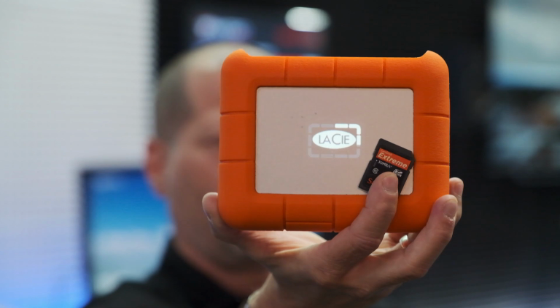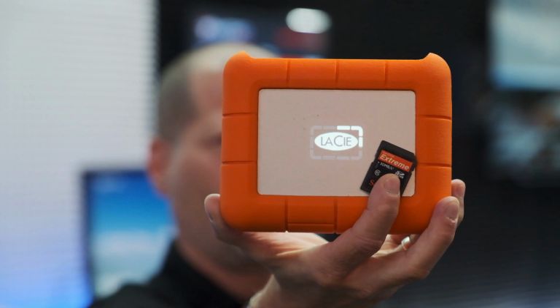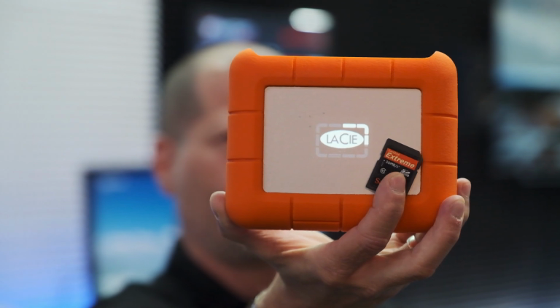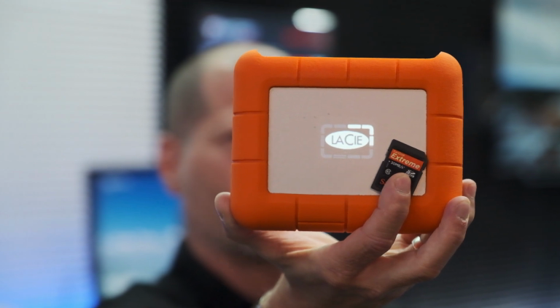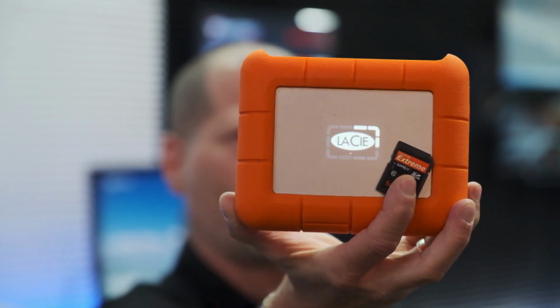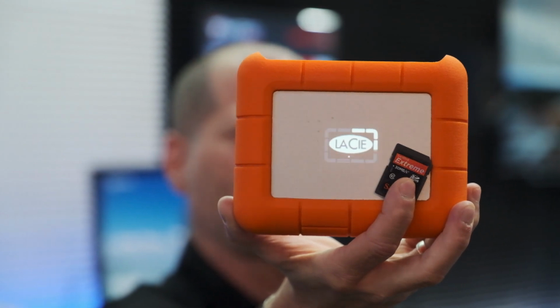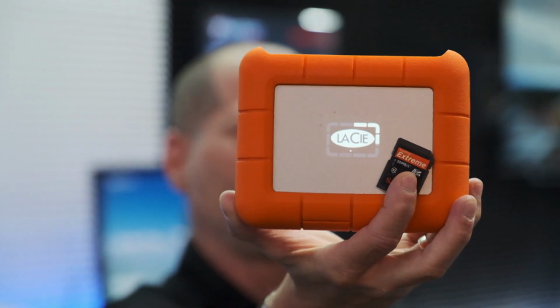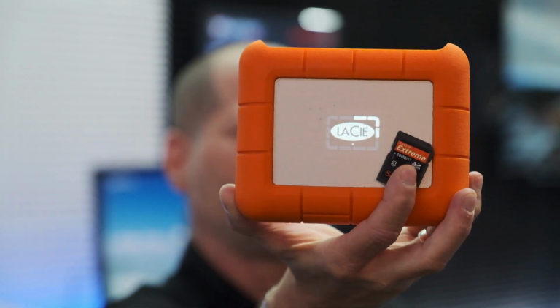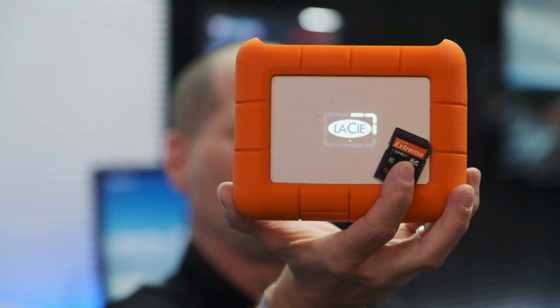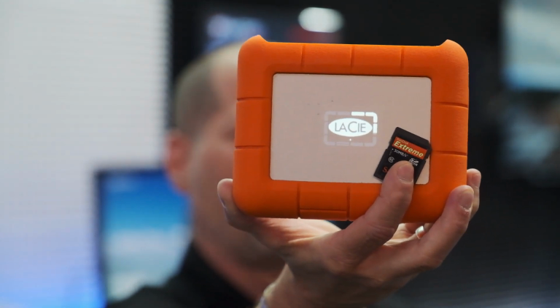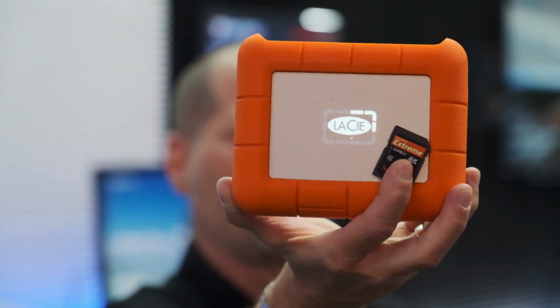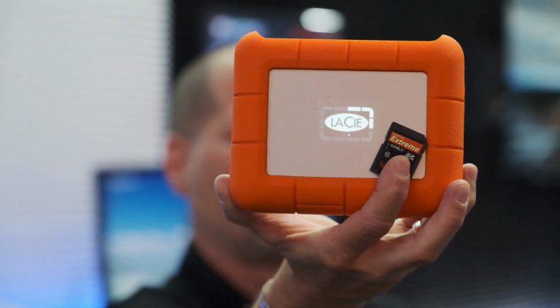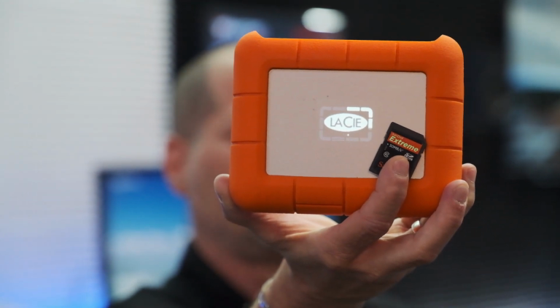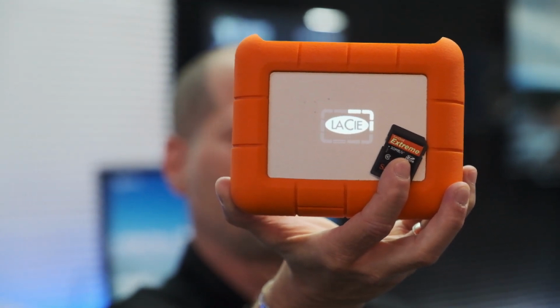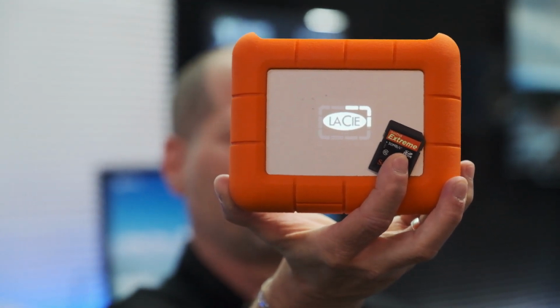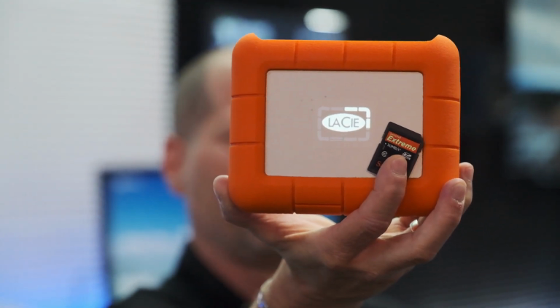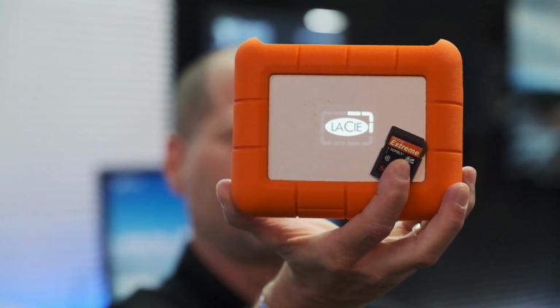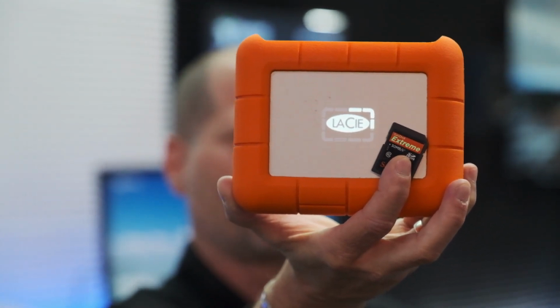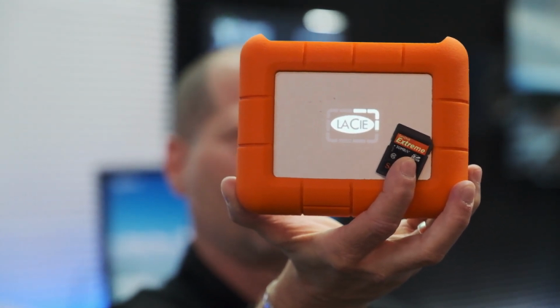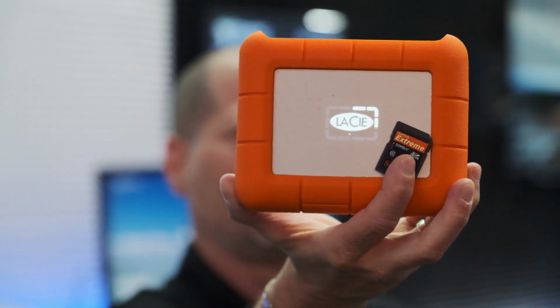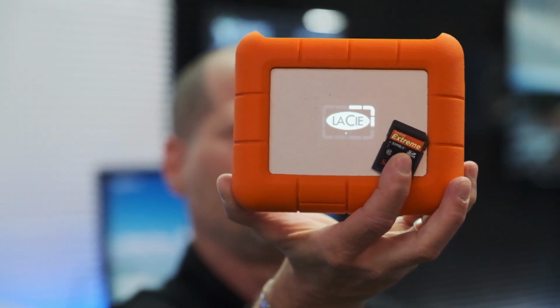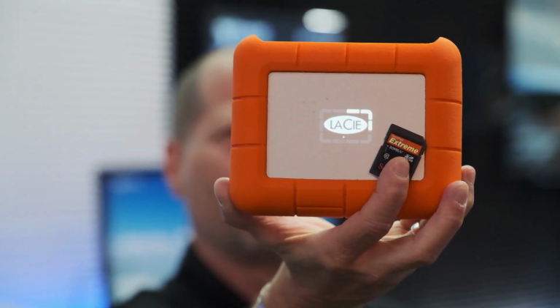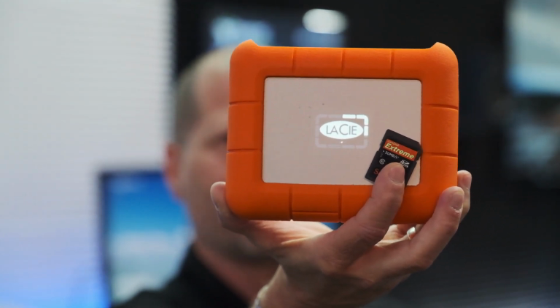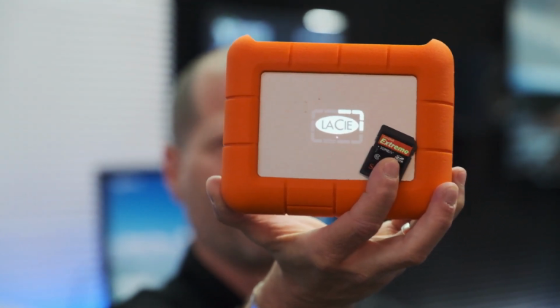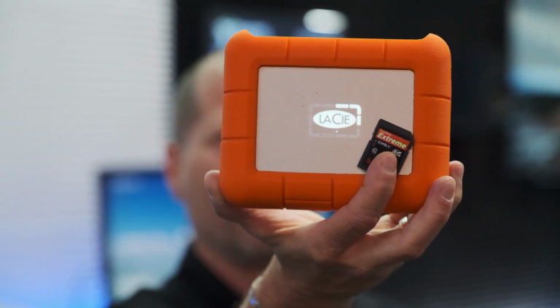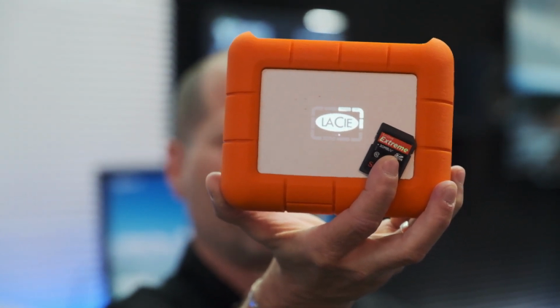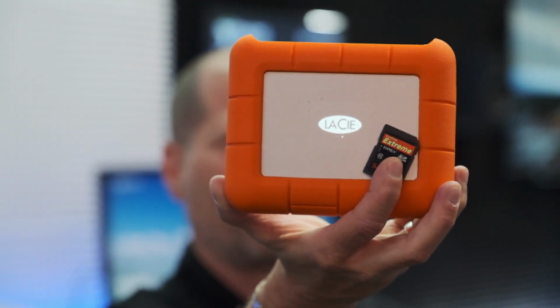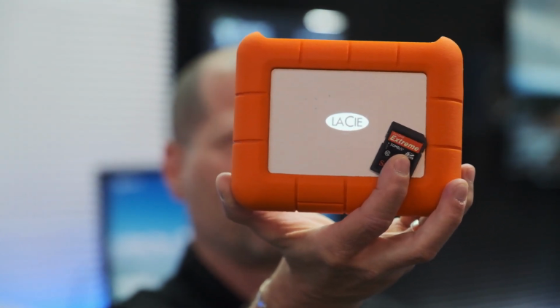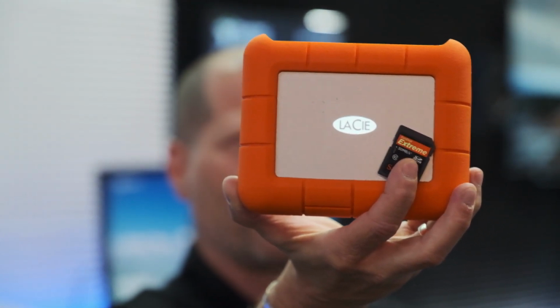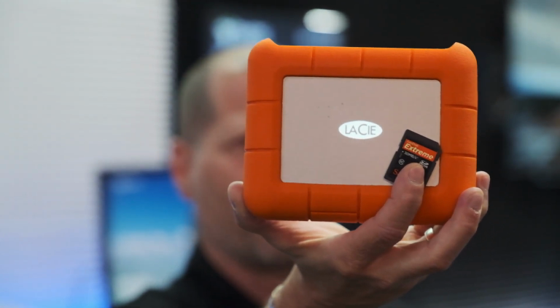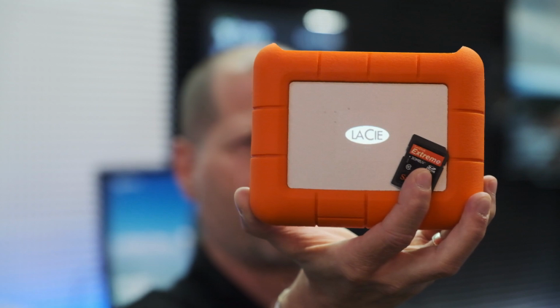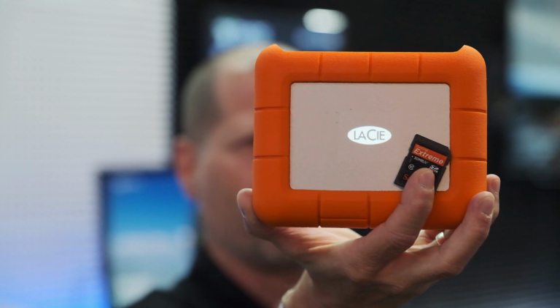Looking for a smart solution to back up your footage in the field? Check out the new Lexar Rugged Boss SSD.